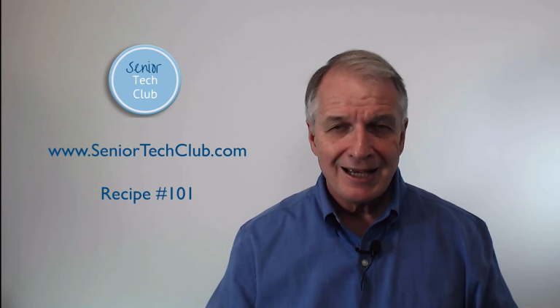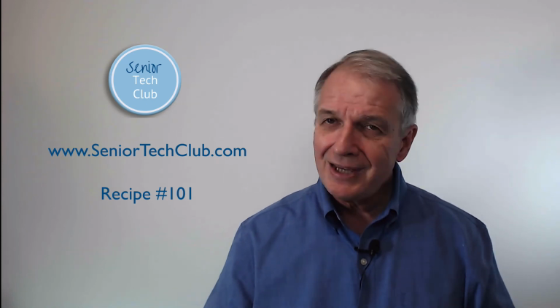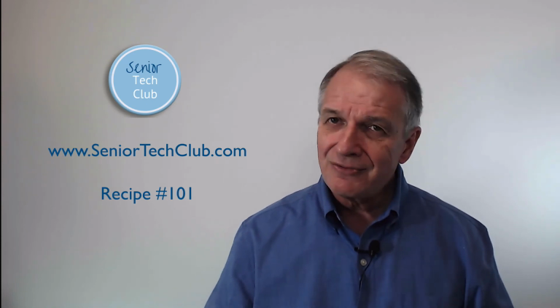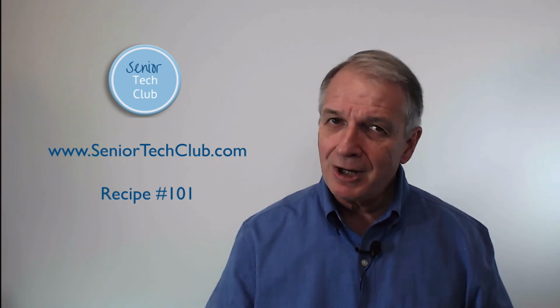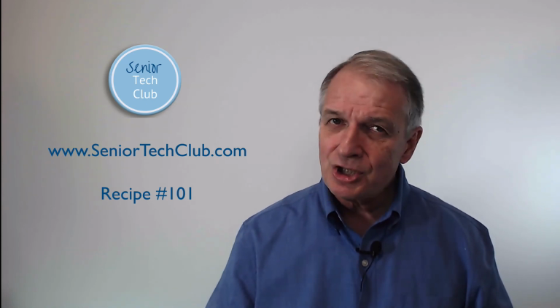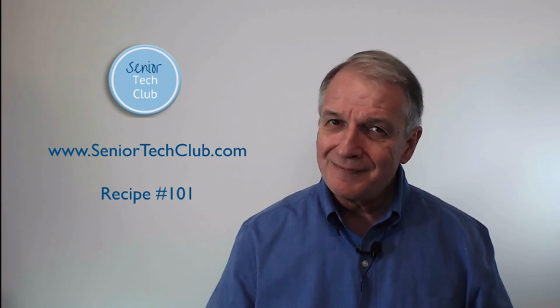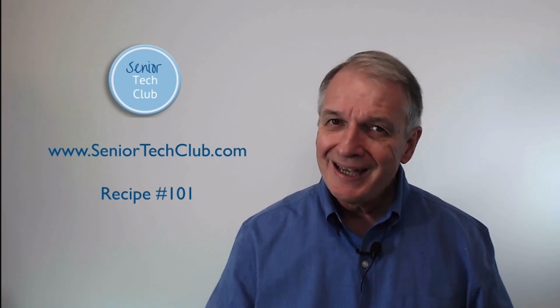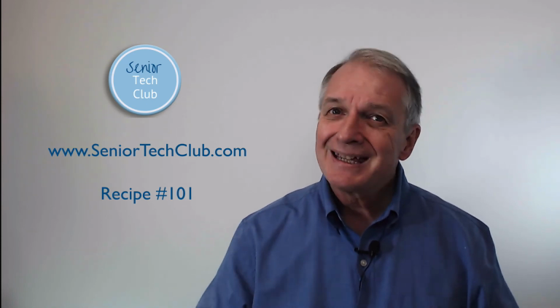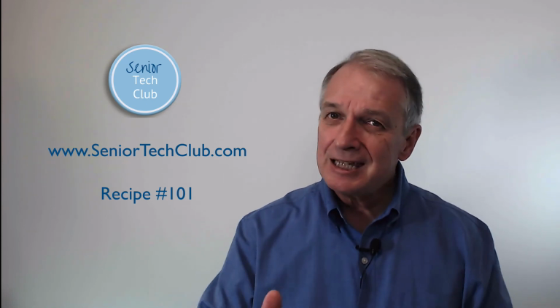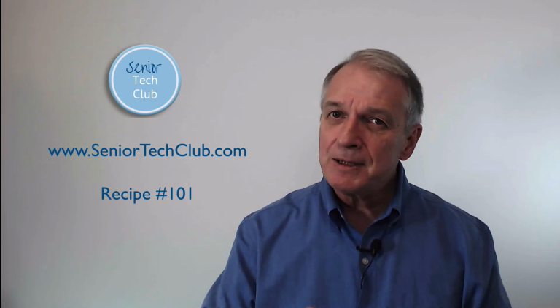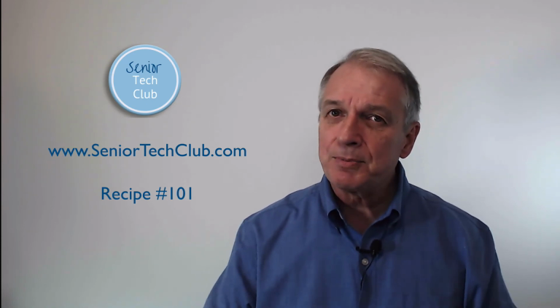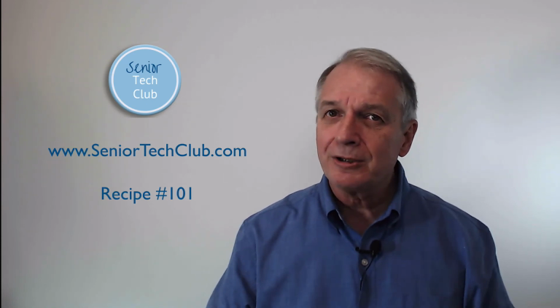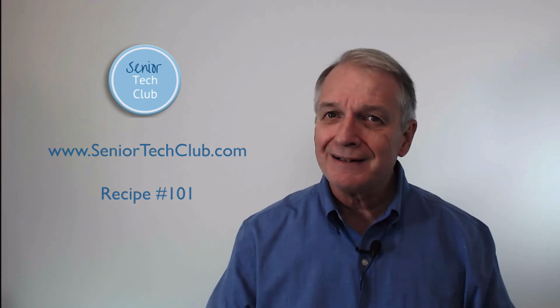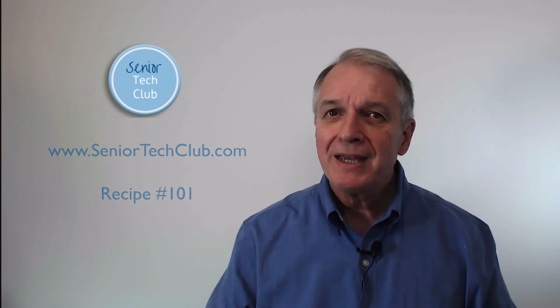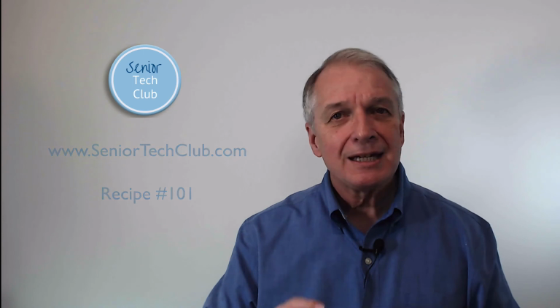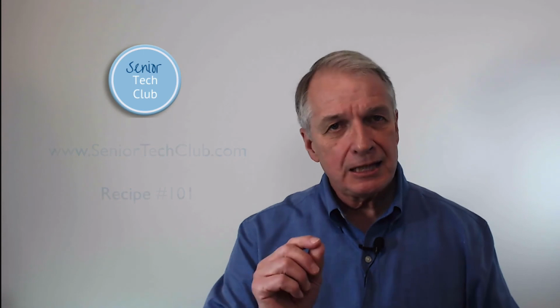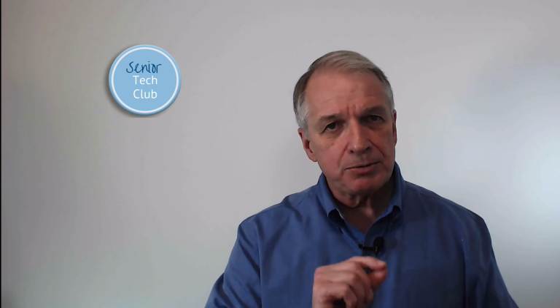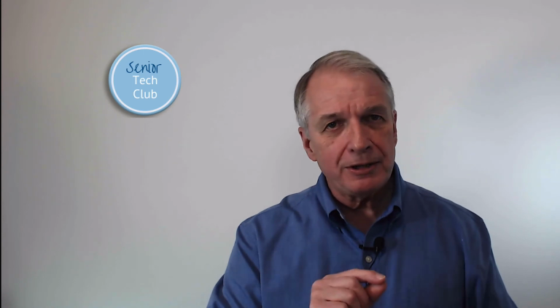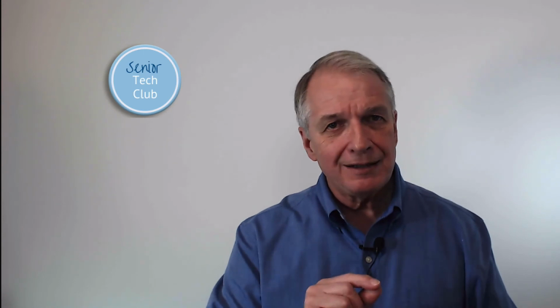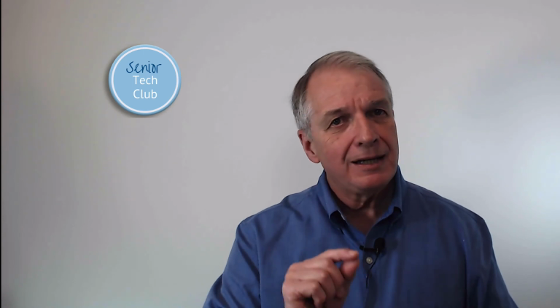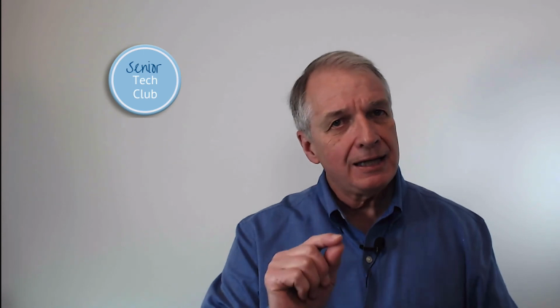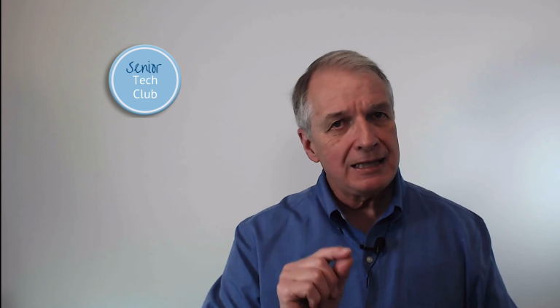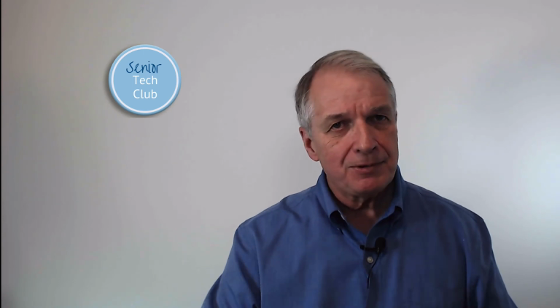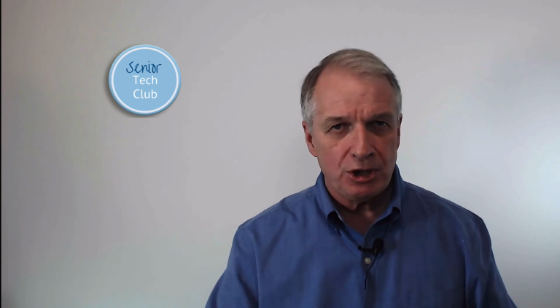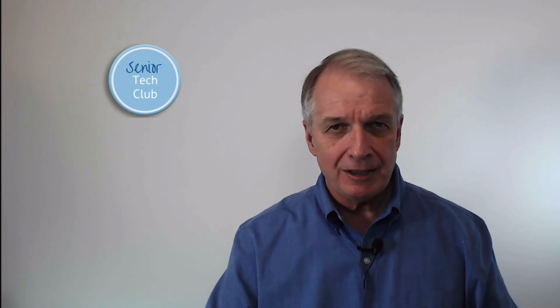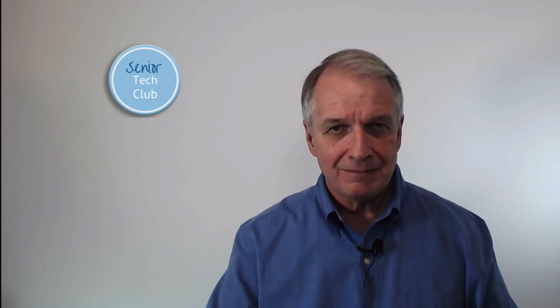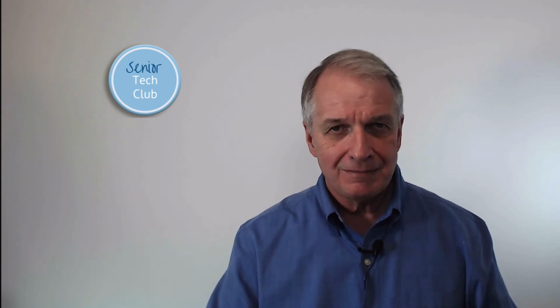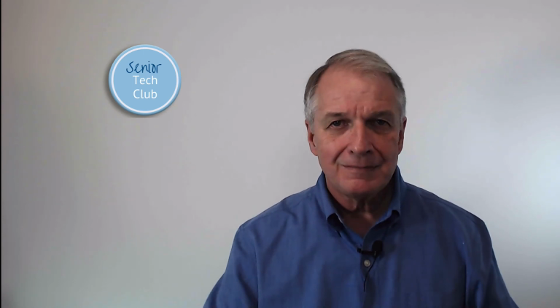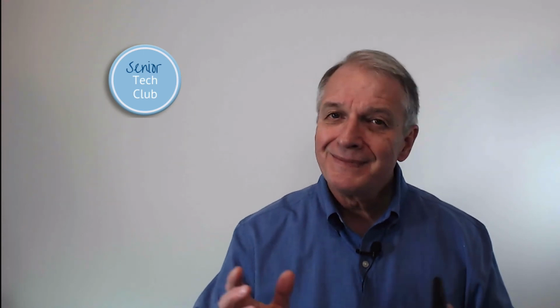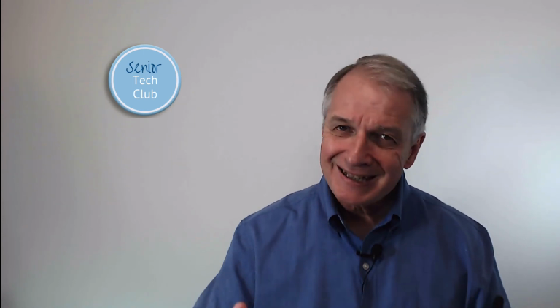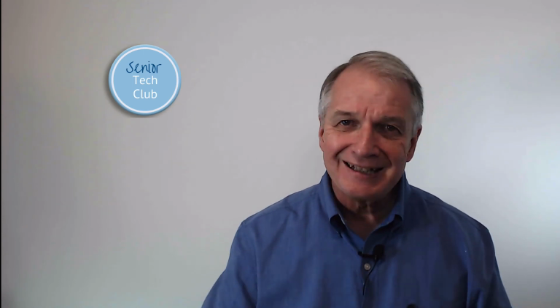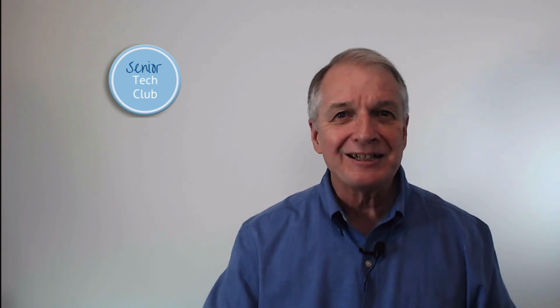Thanks for watching. Keep exploring, keep learning, and keep sharing. See you later.